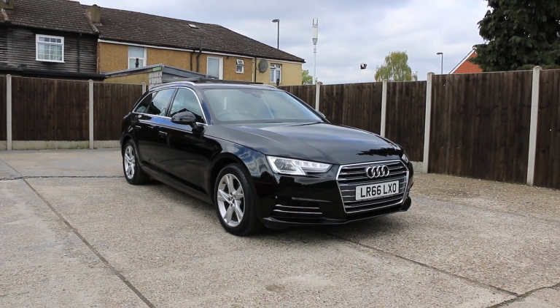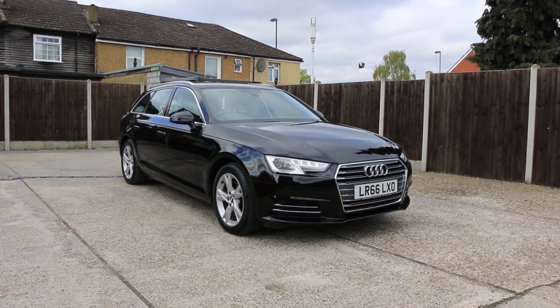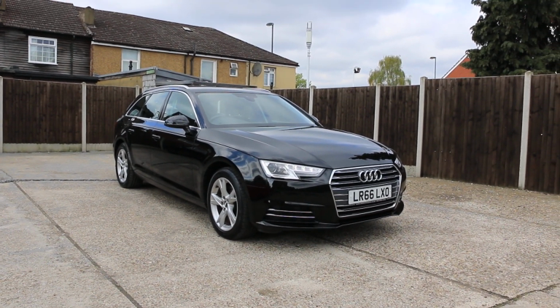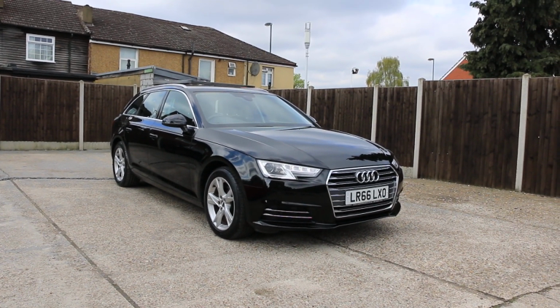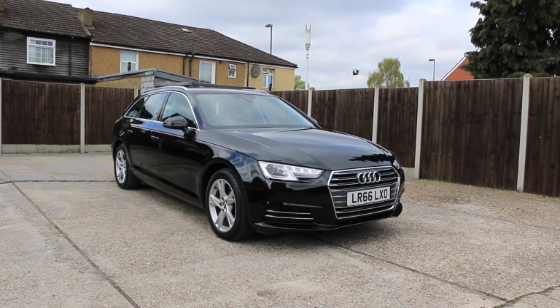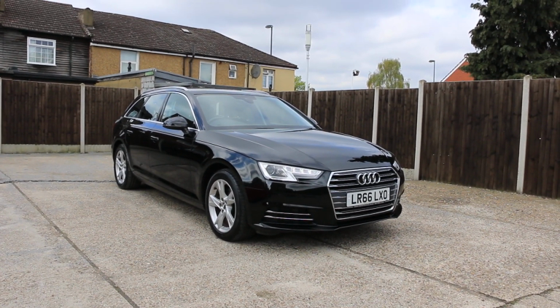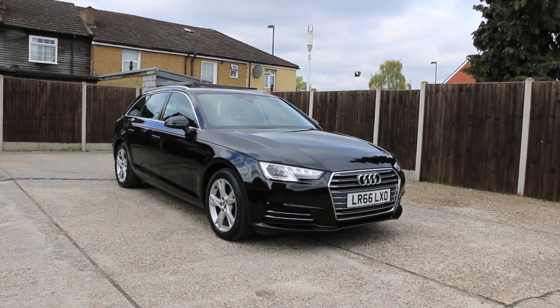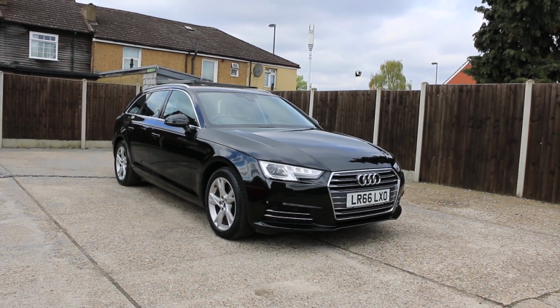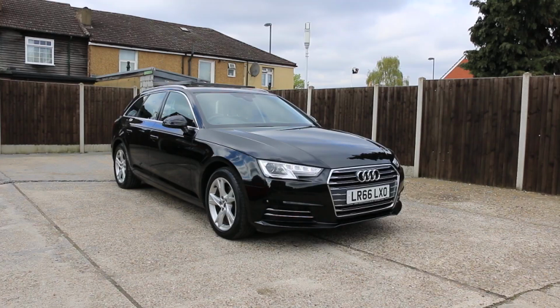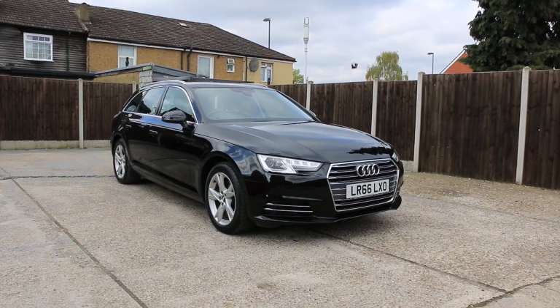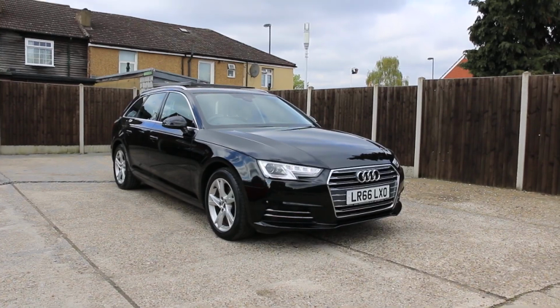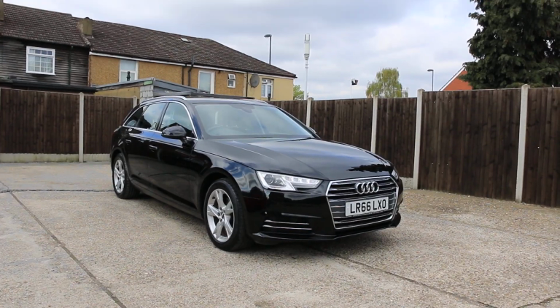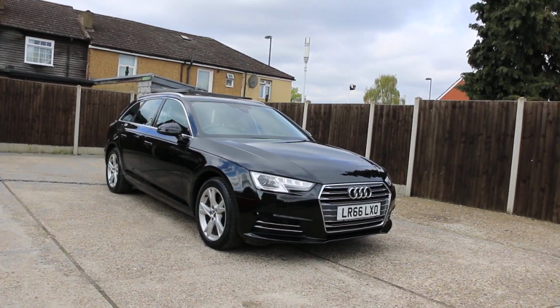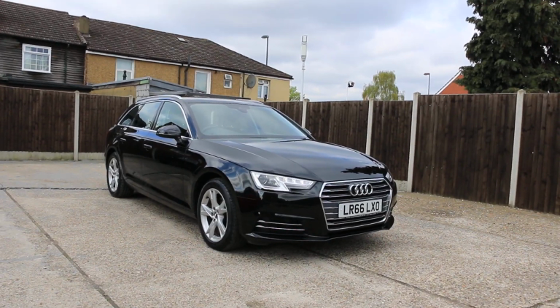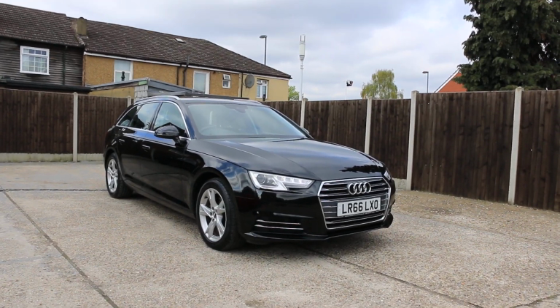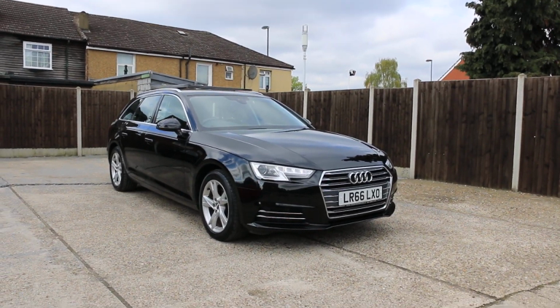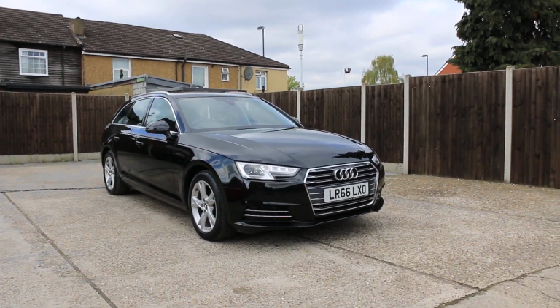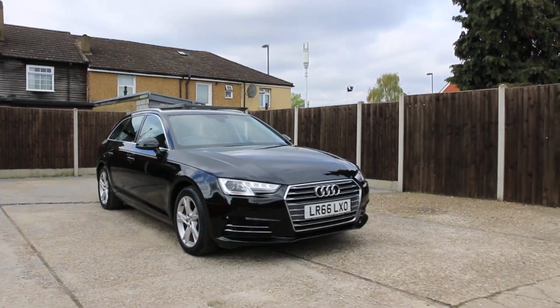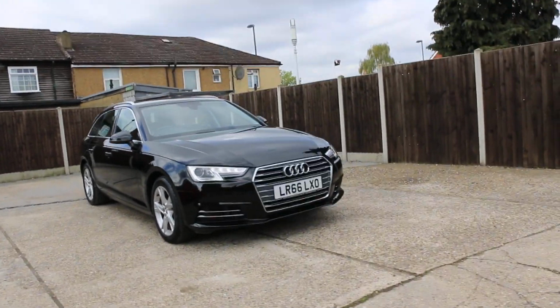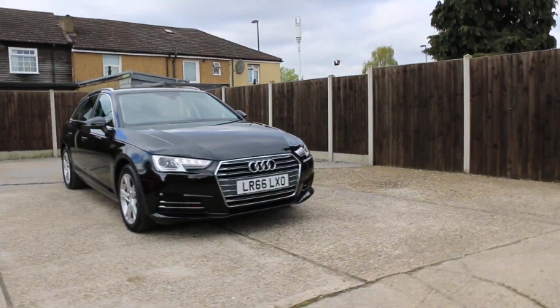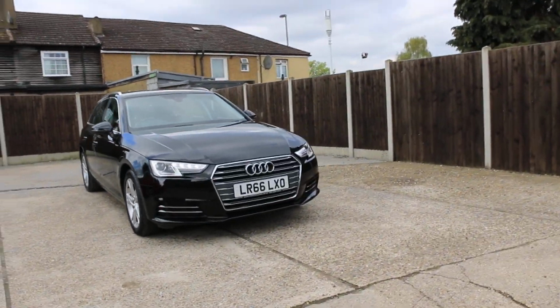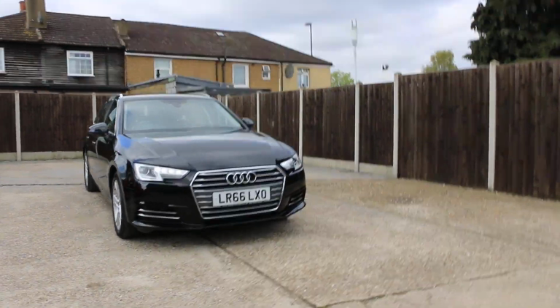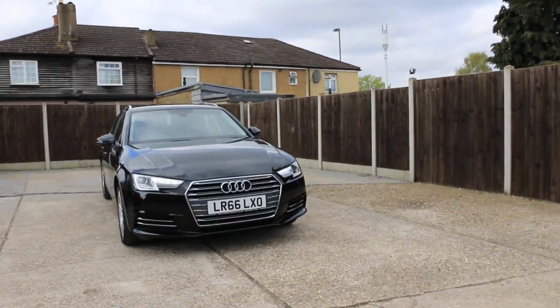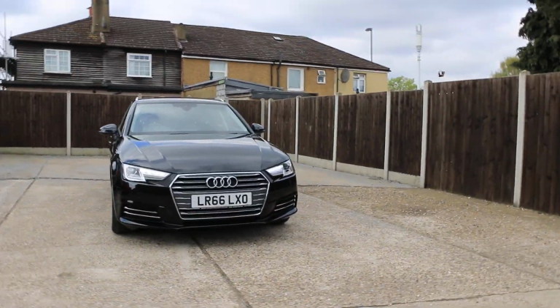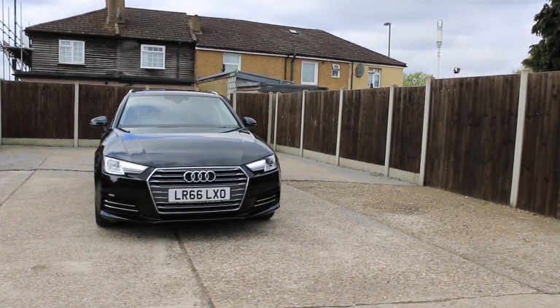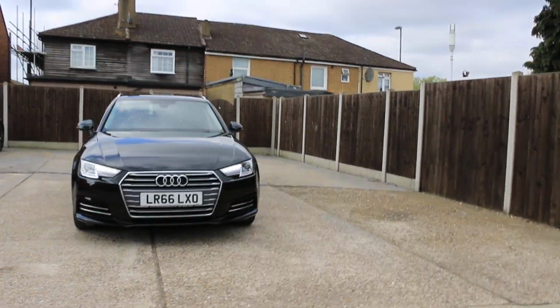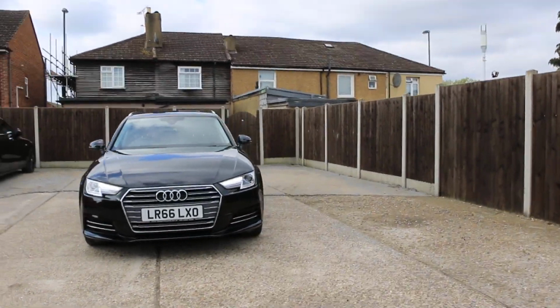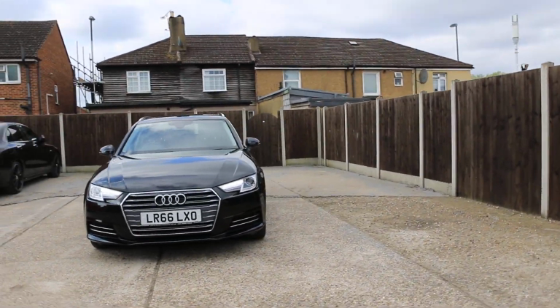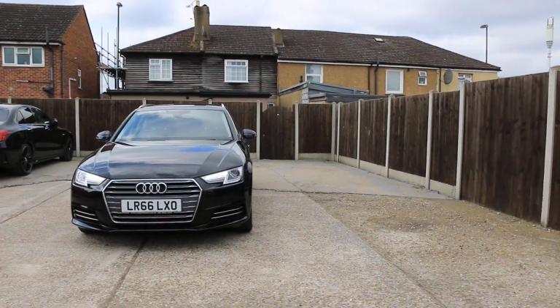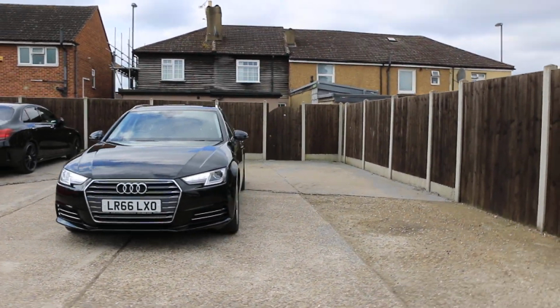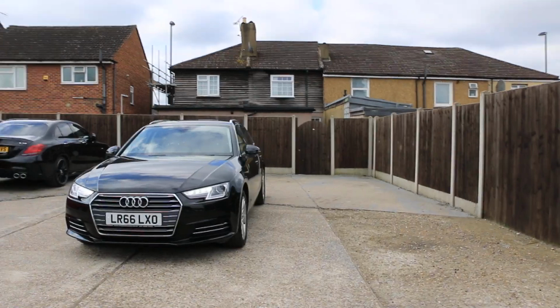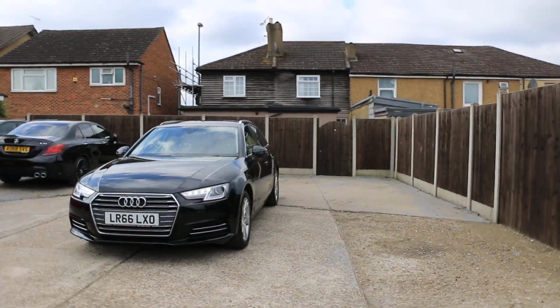Now available at McCarty Cars: Audi A4, 66 plate, 2016, metallic black.